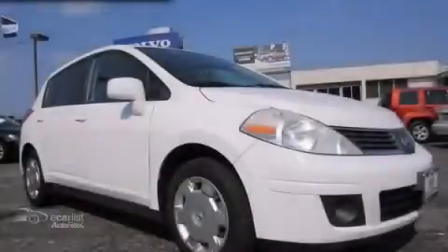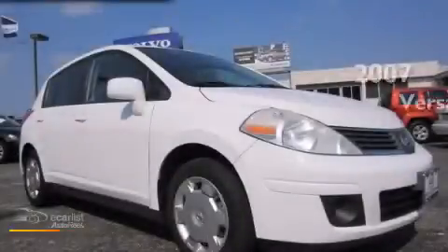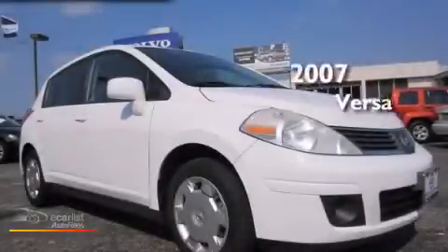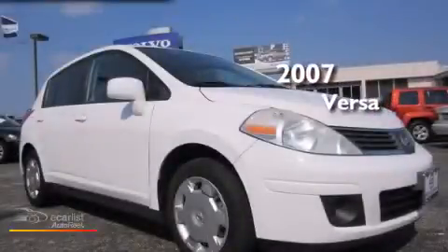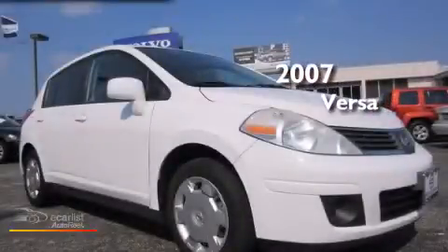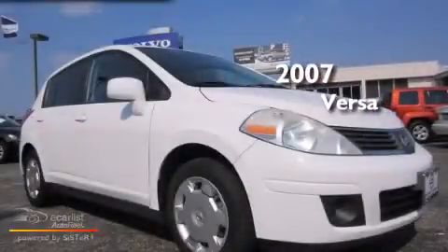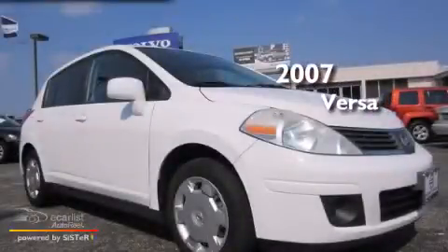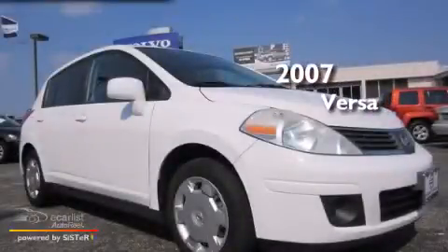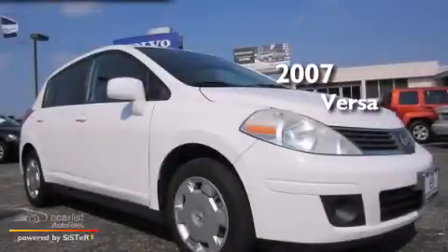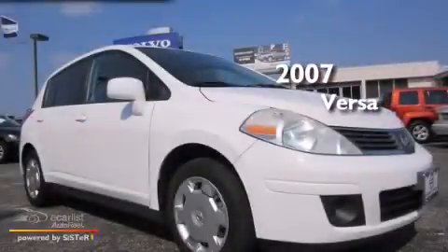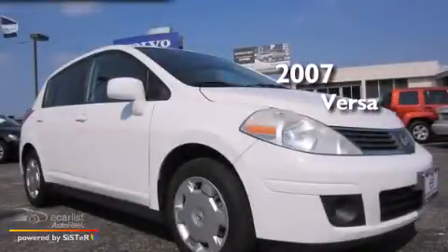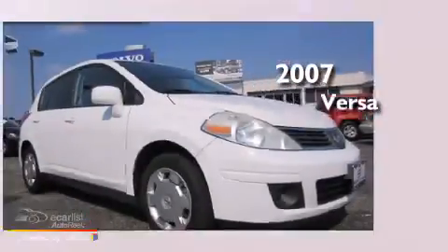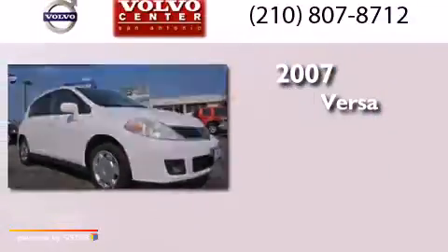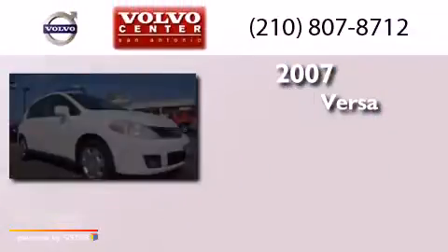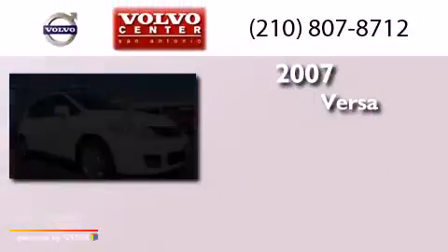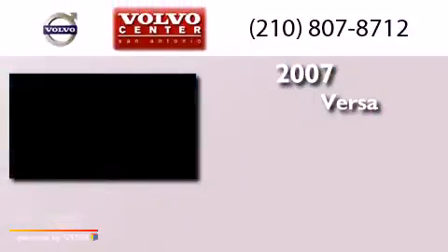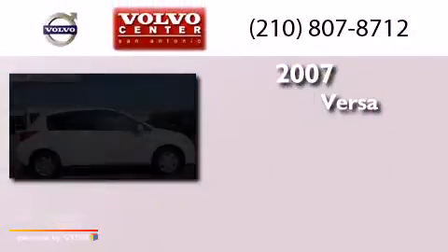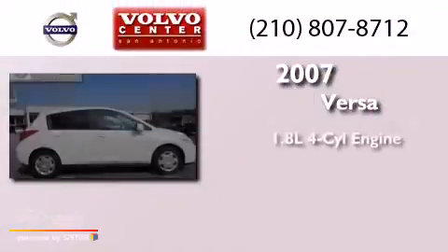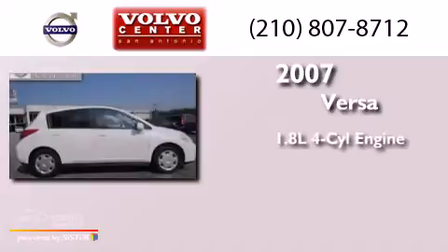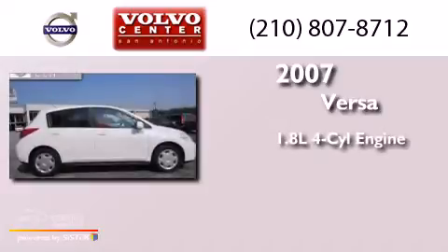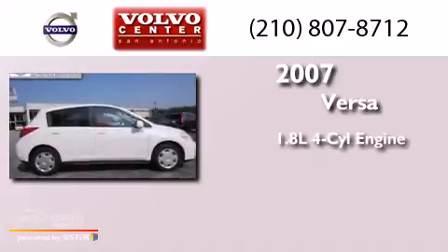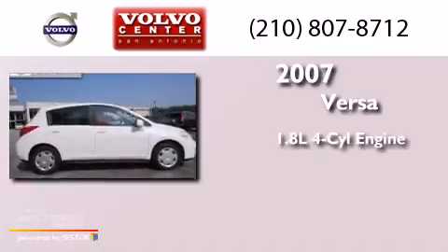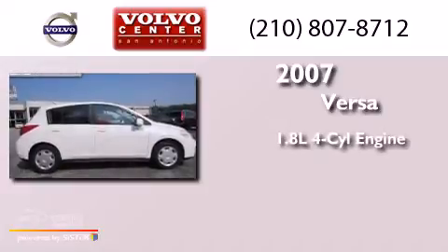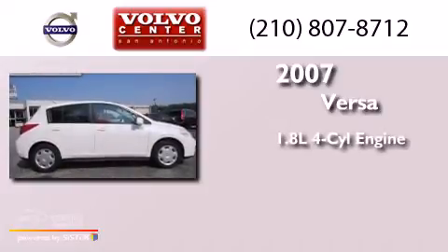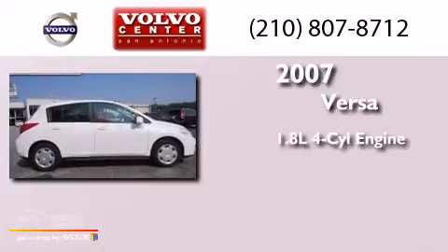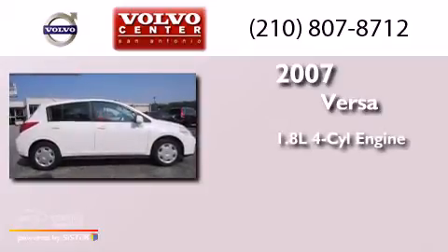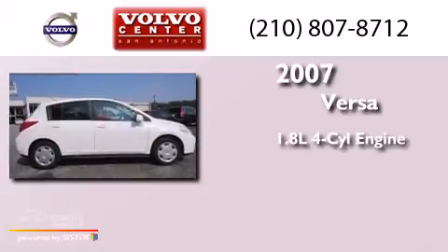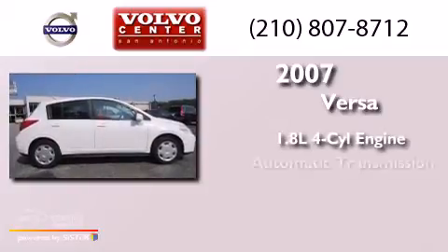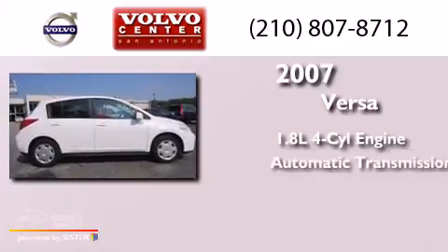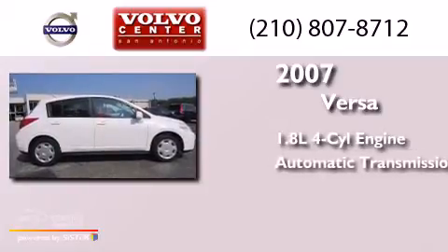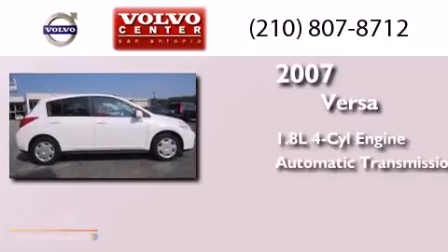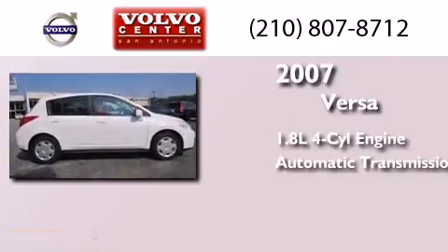This is a 2007 Nissan Versa. It has a 1.8-liter four-cylinder engine and an automatic transmission.